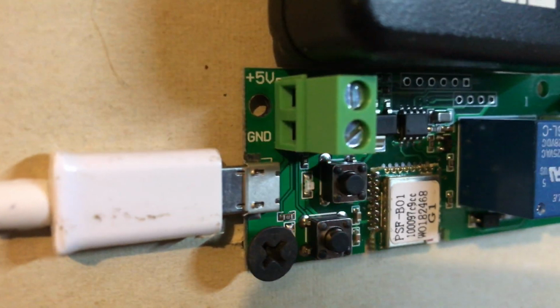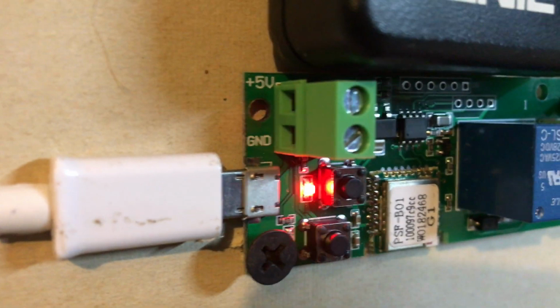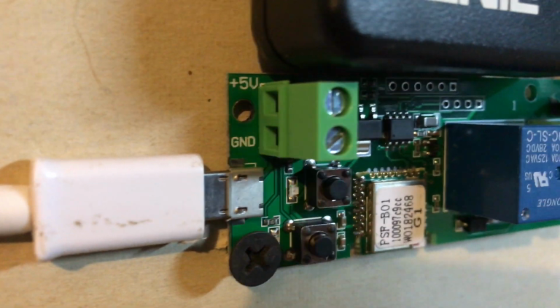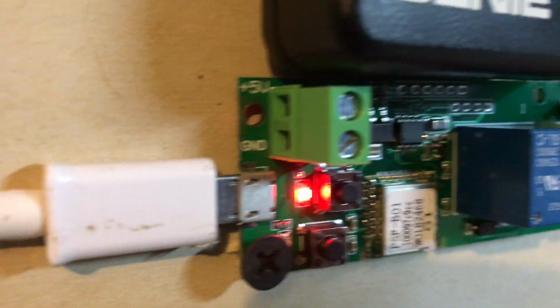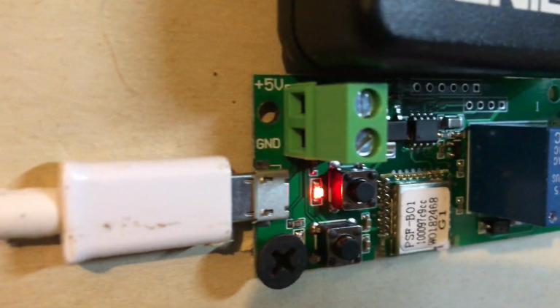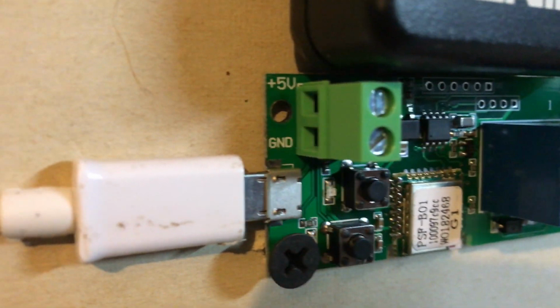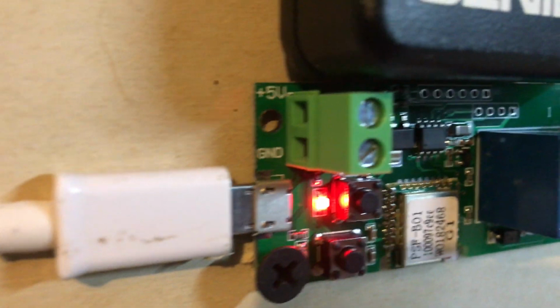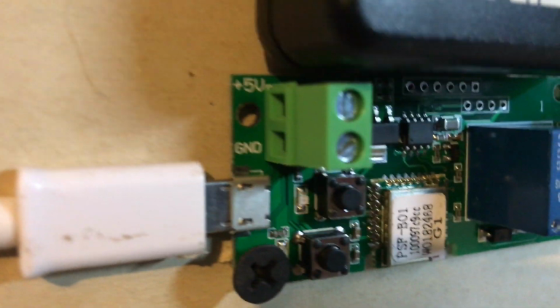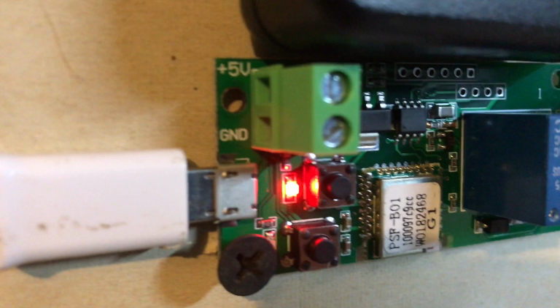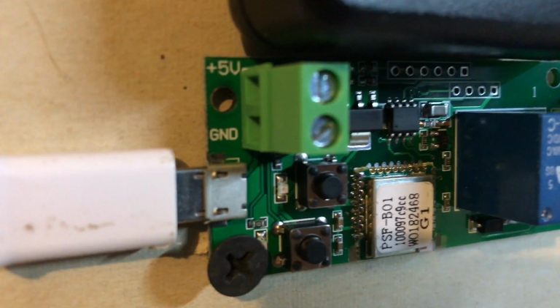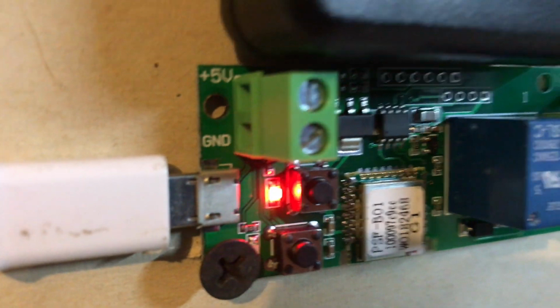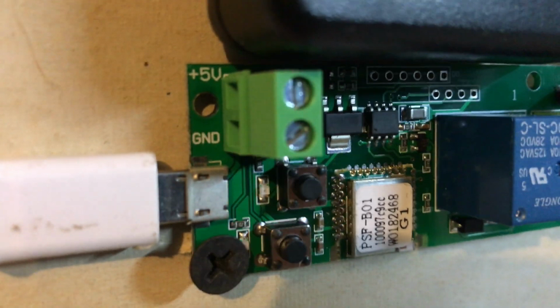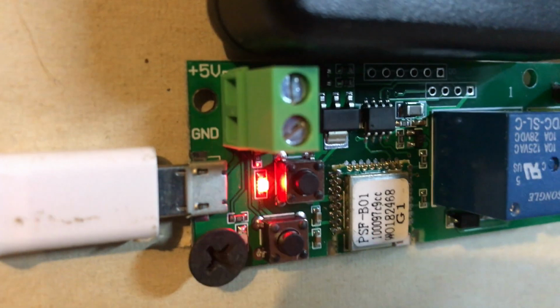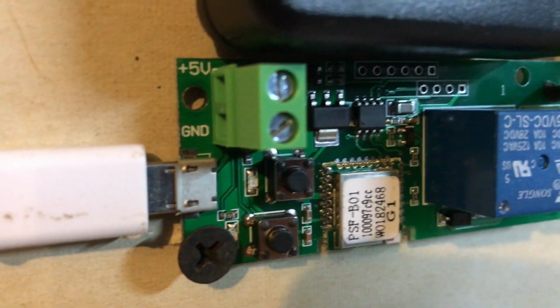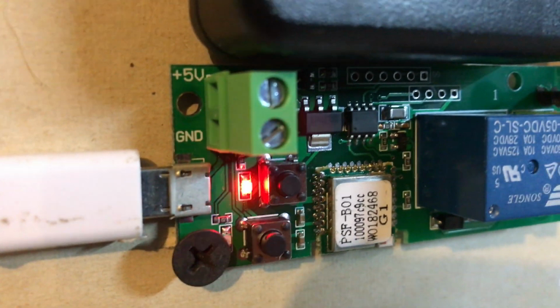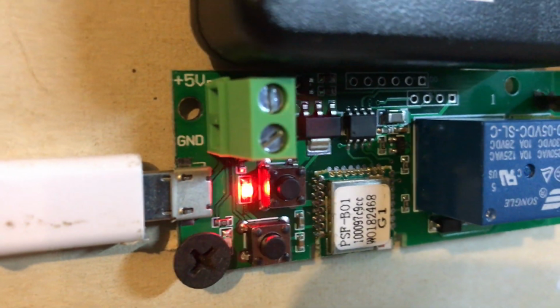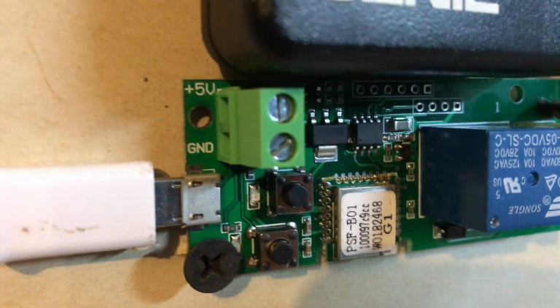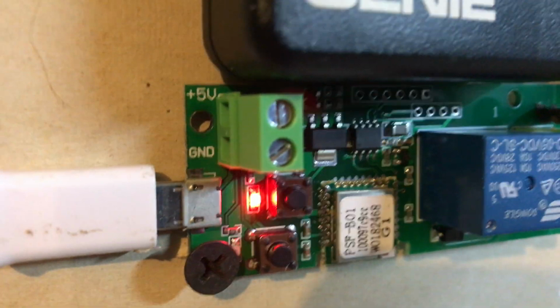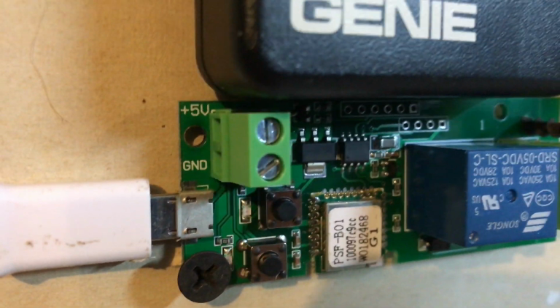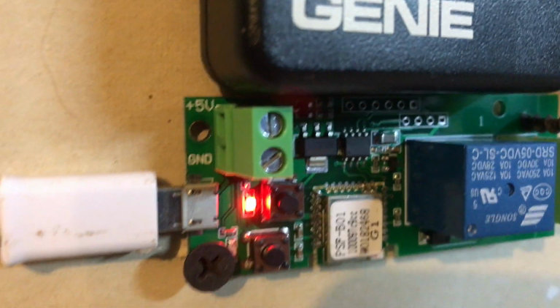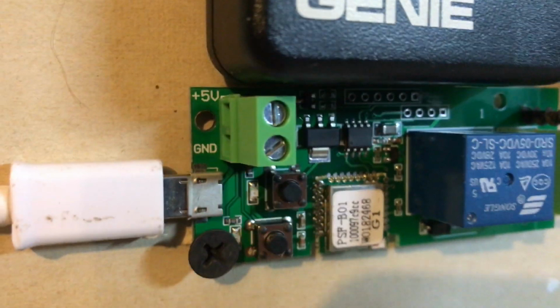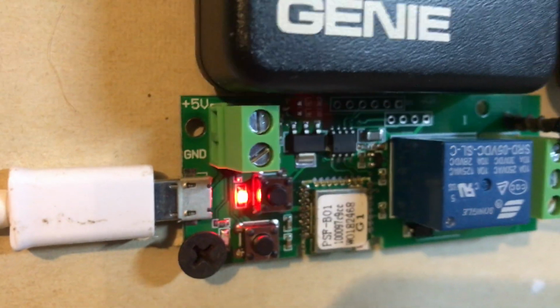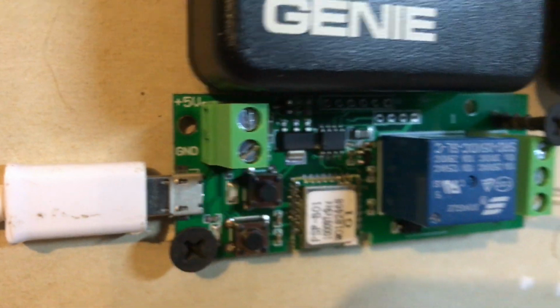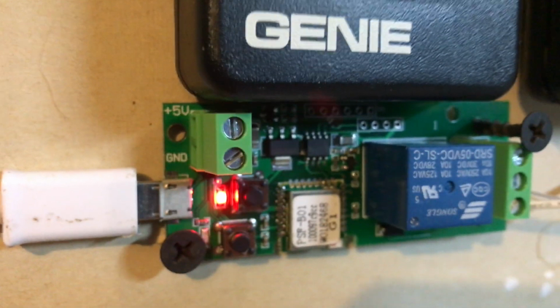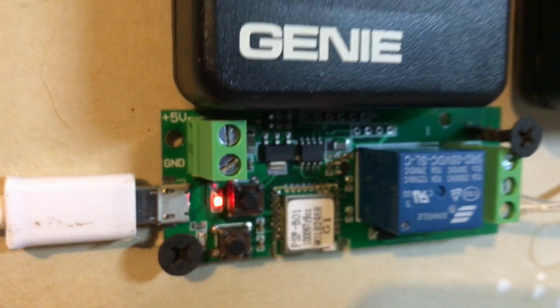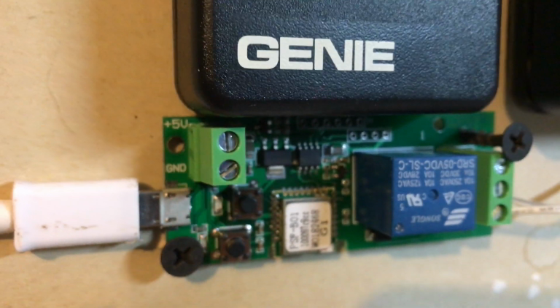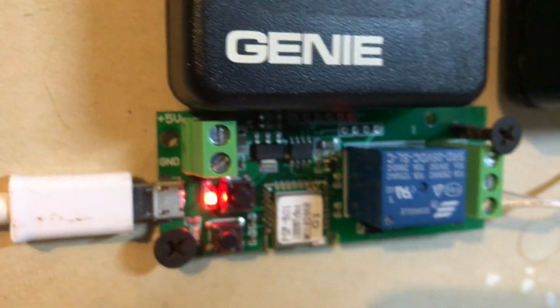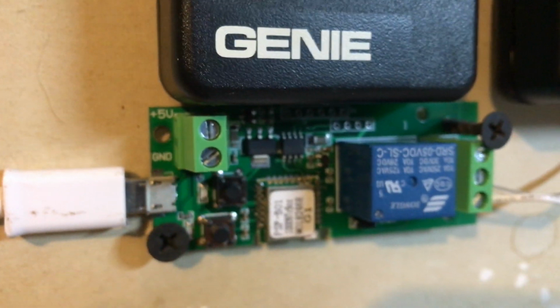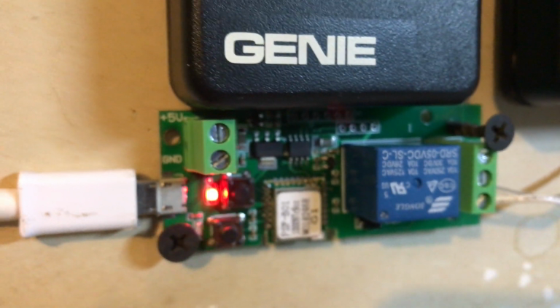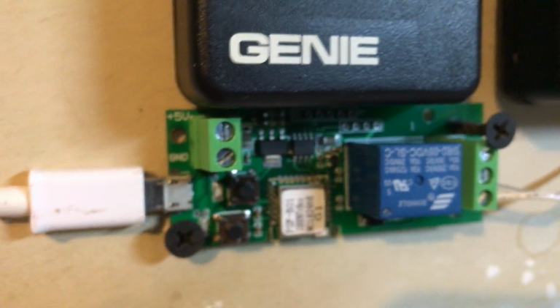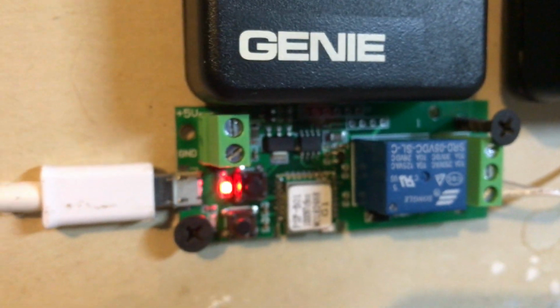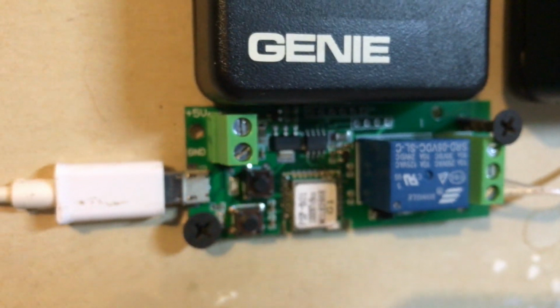Continuous — now it's looking for Wi-Fi. So now do the setup.